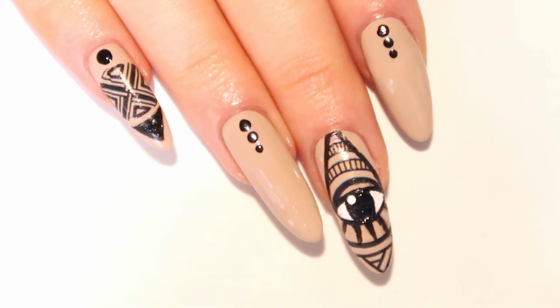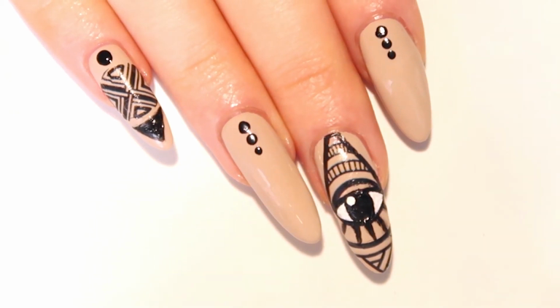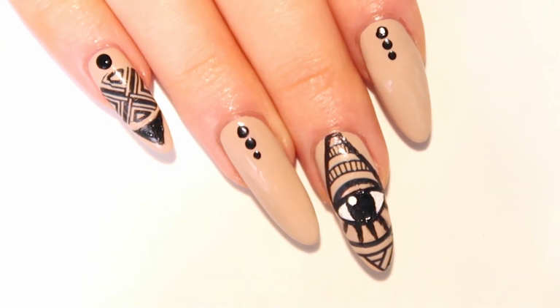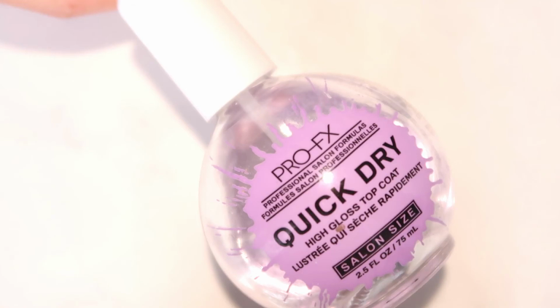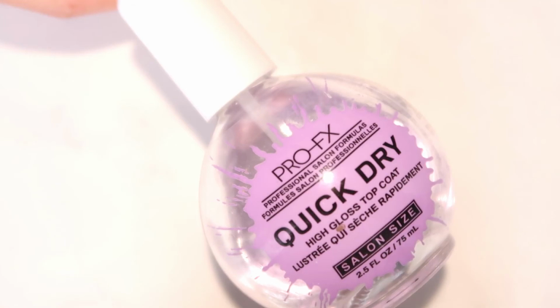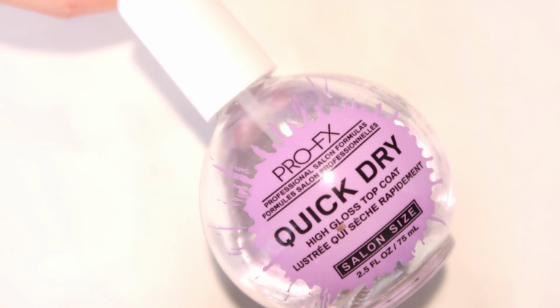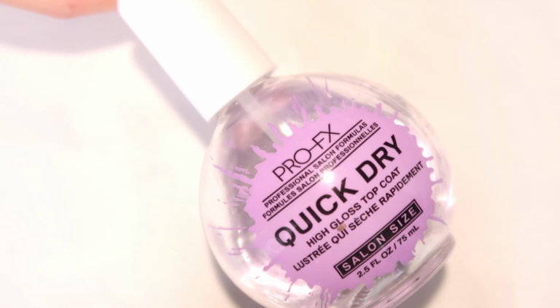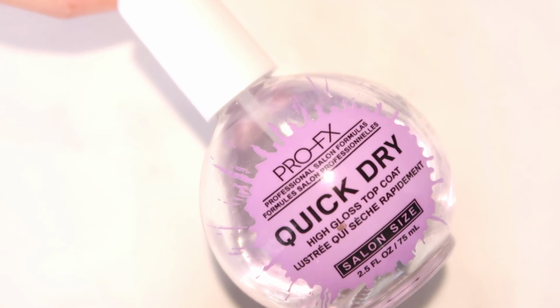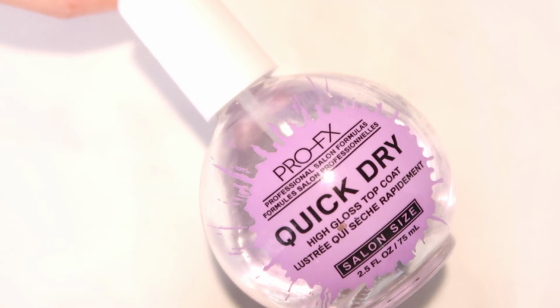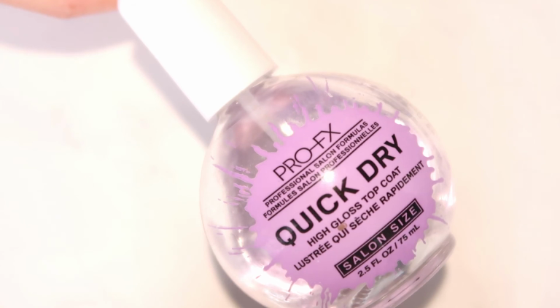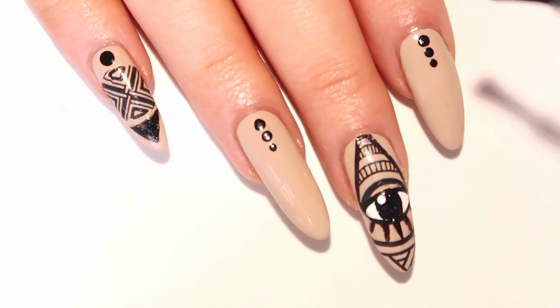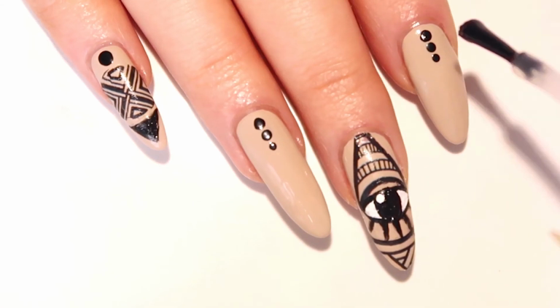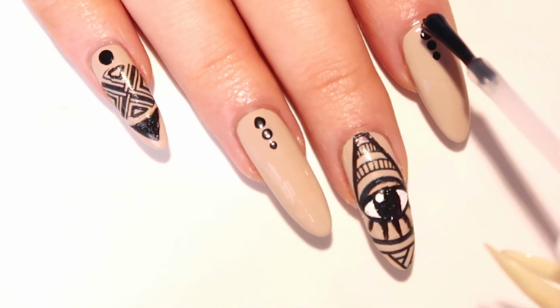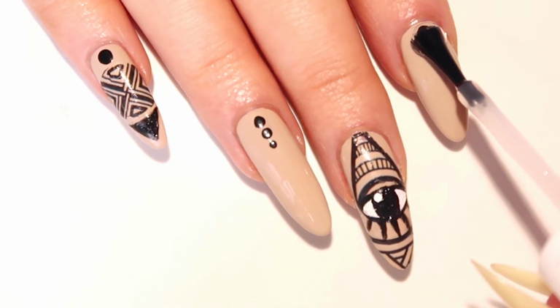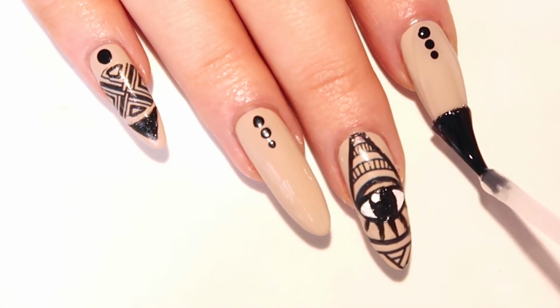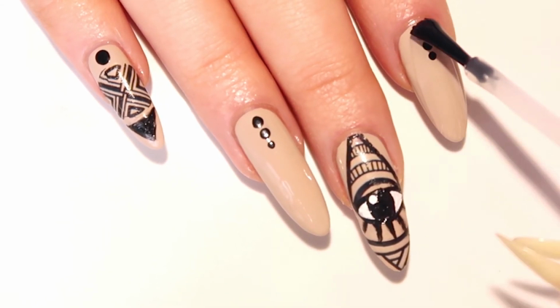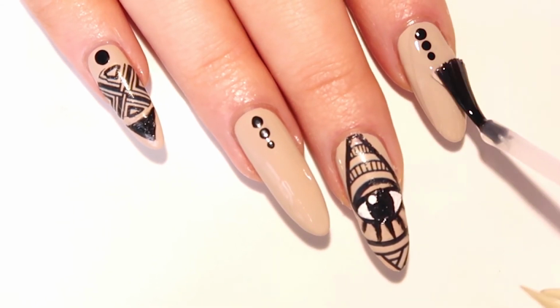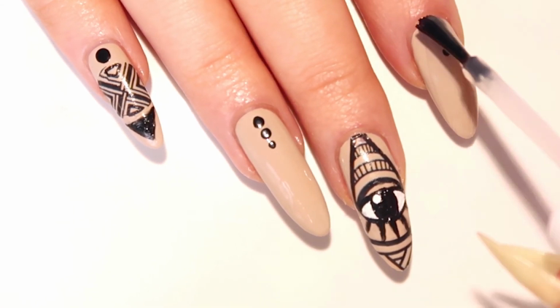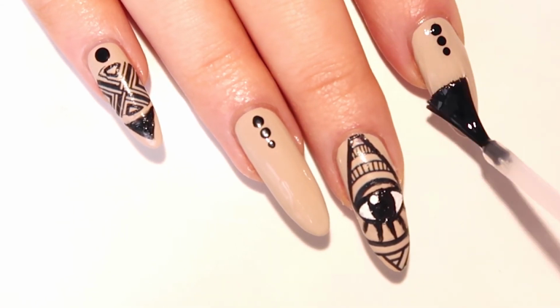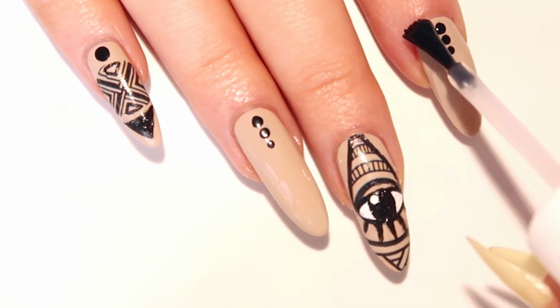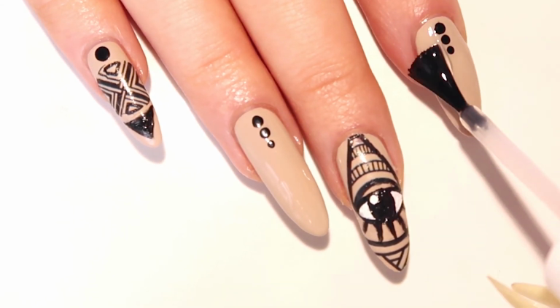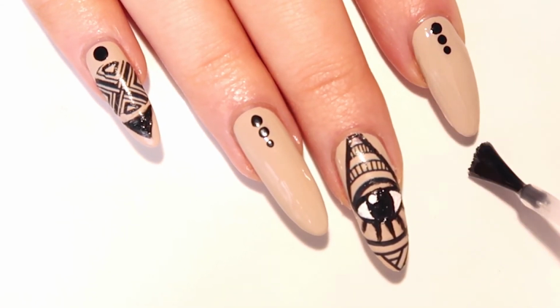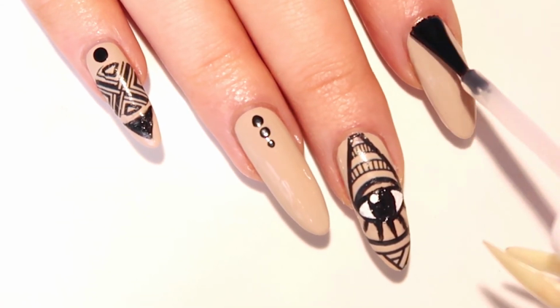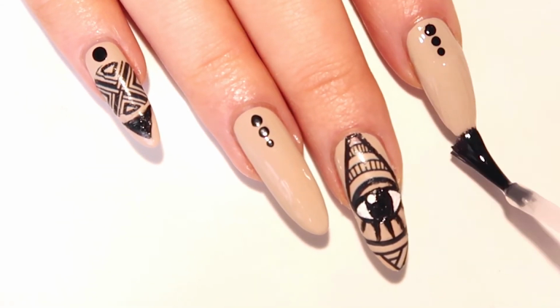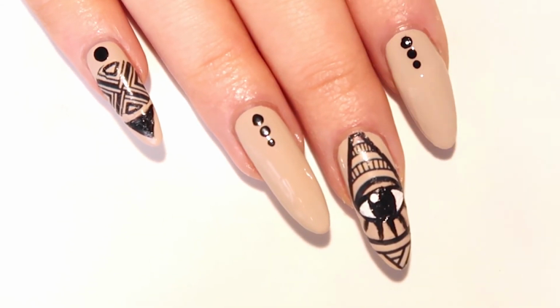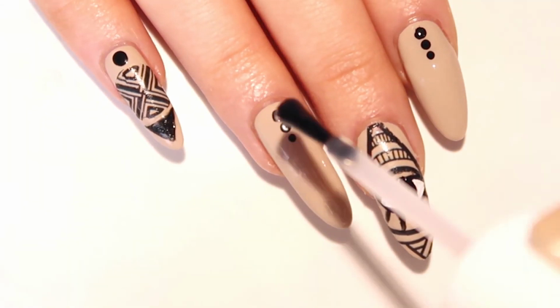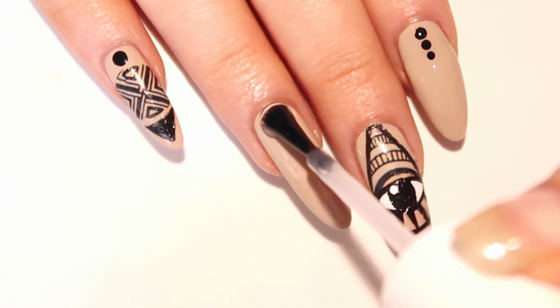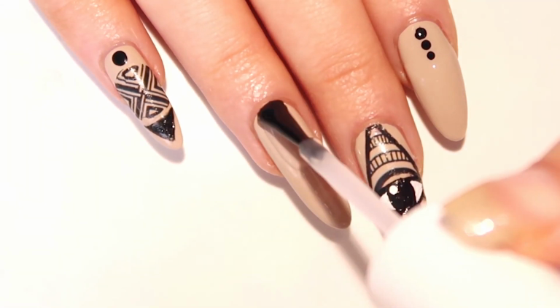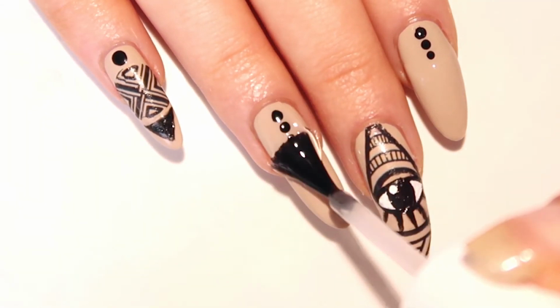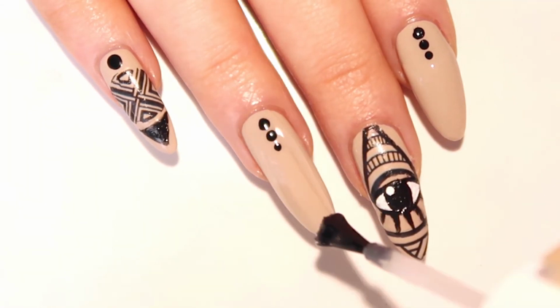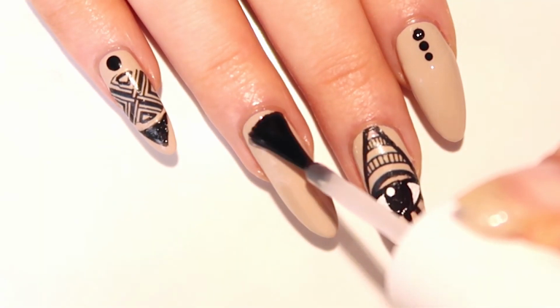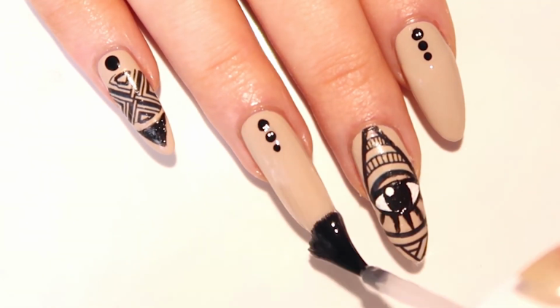Complete the eye by taking your dotting tool and adding a little white dot as the highlight, and that's it. You have this really awesome look without having to do much work at all. Top off all your nails with a glossy top coat and you're done.